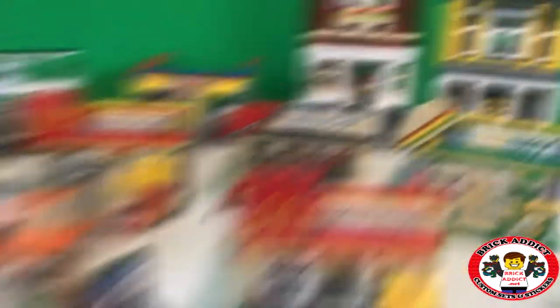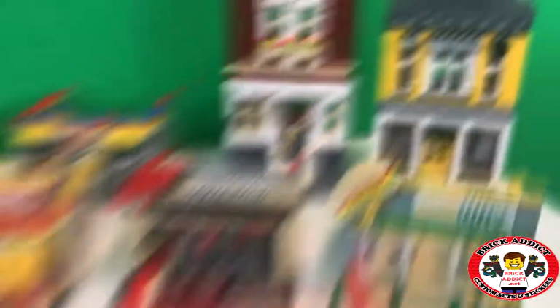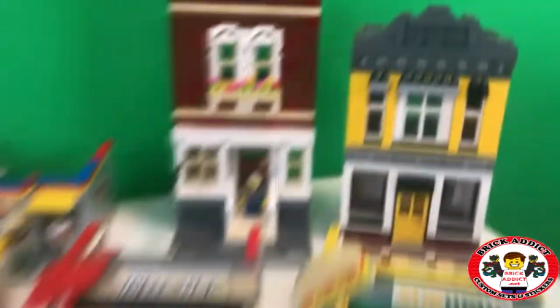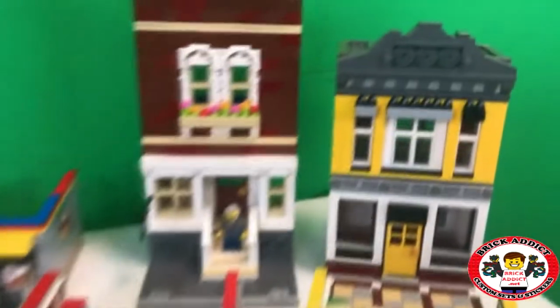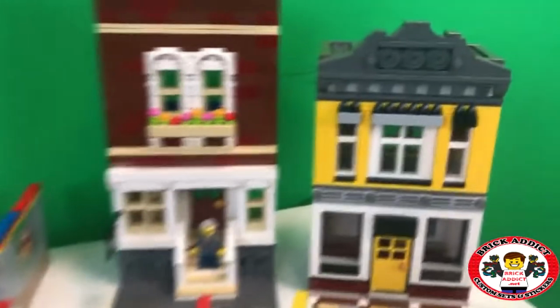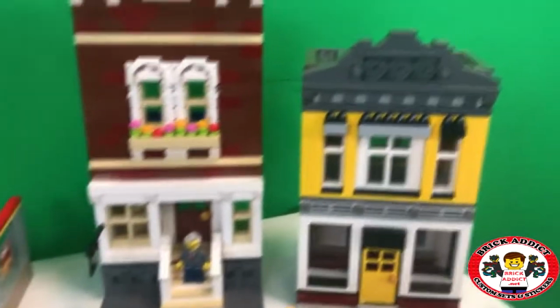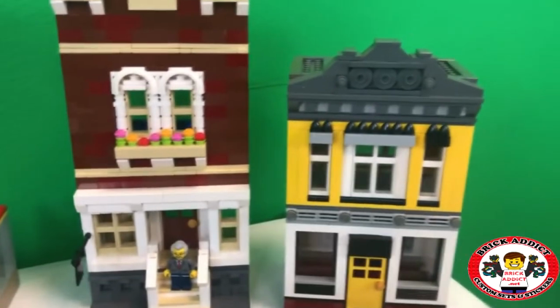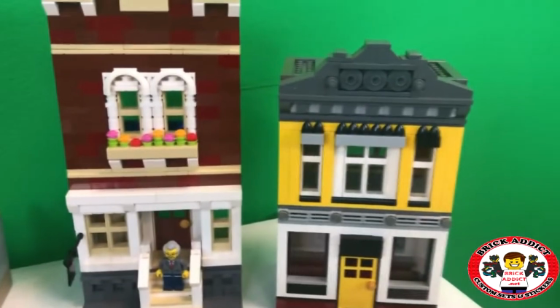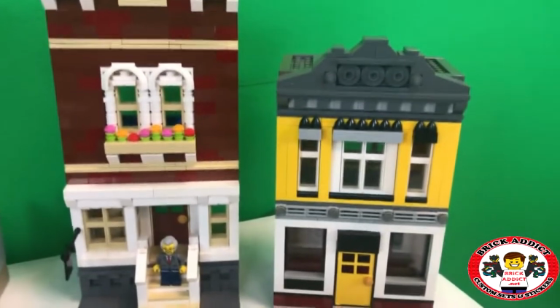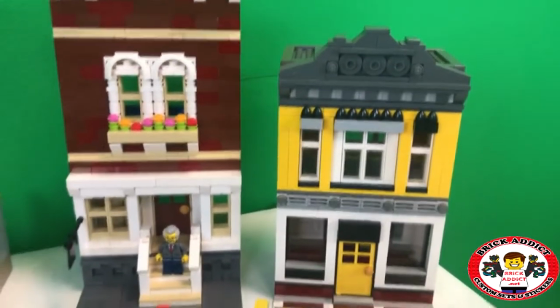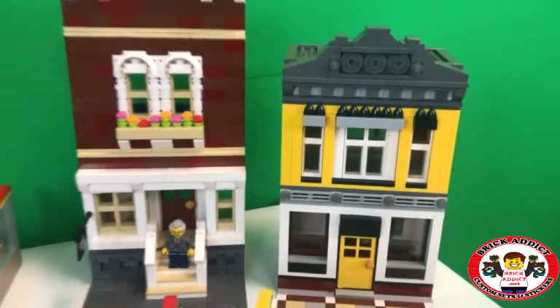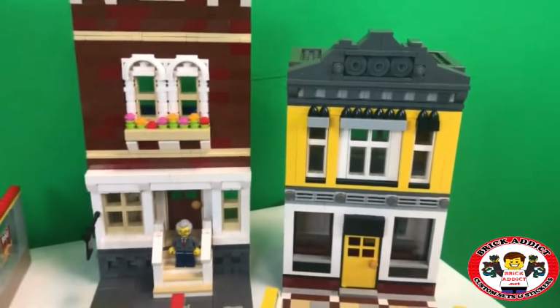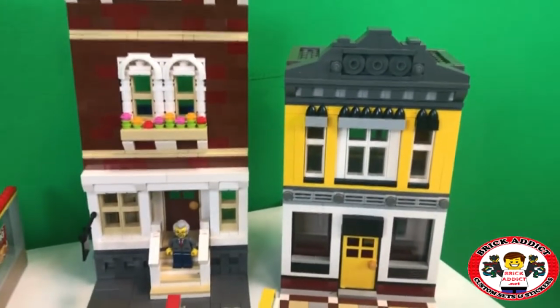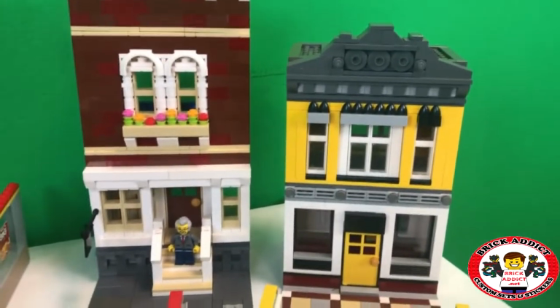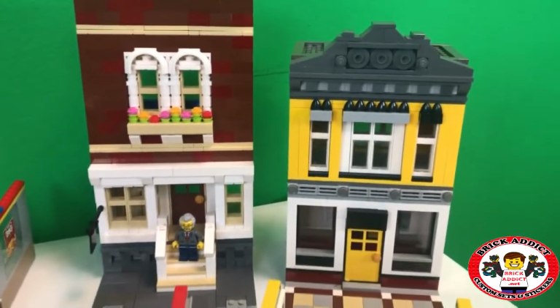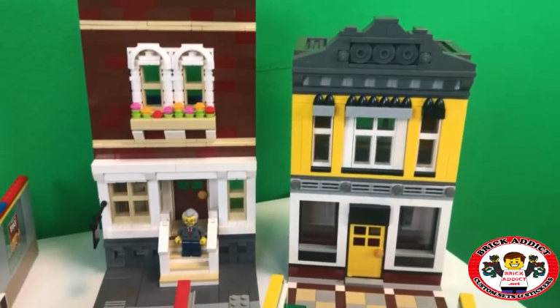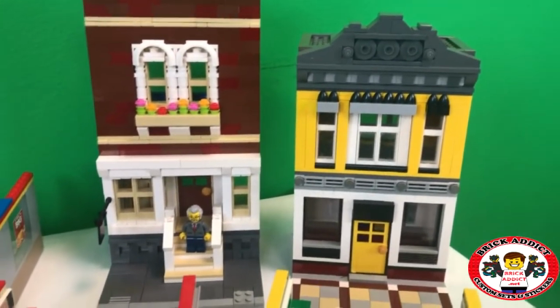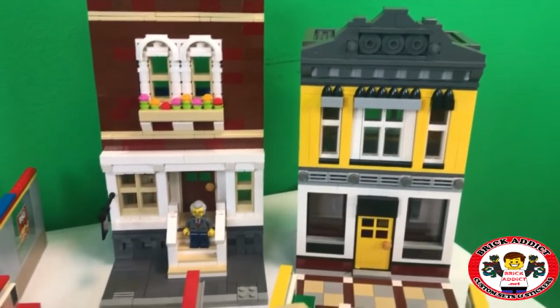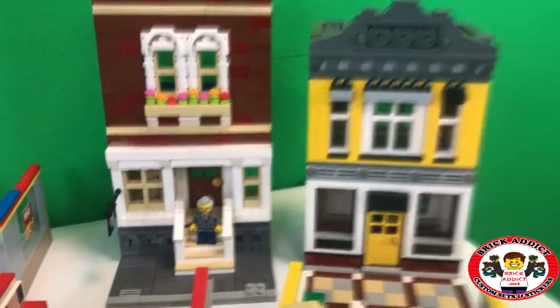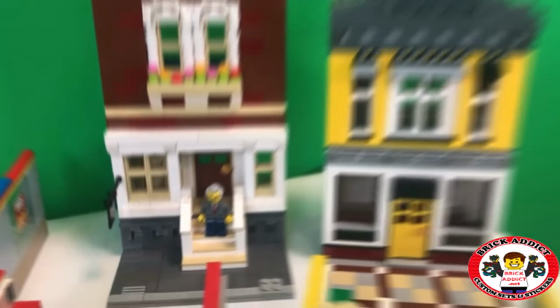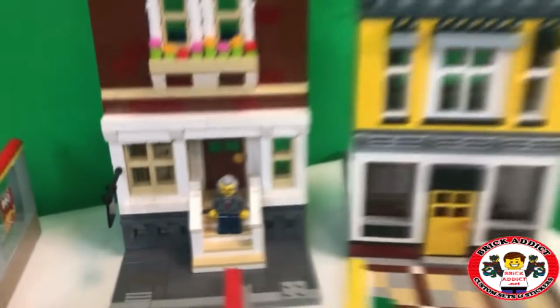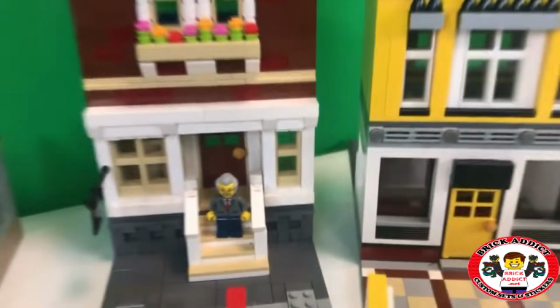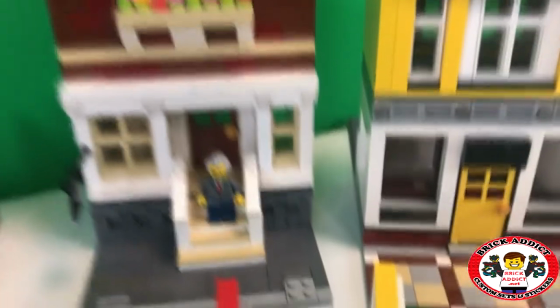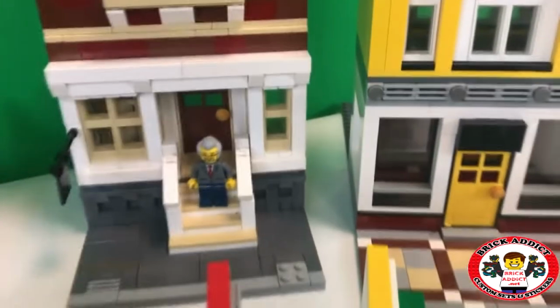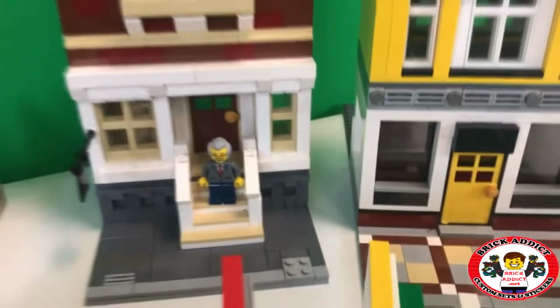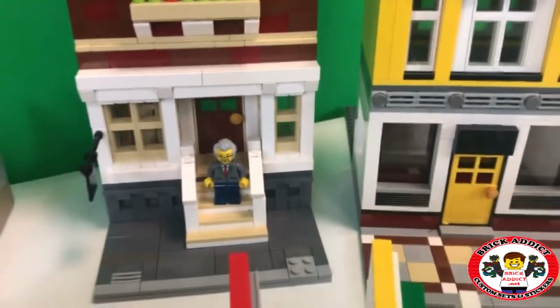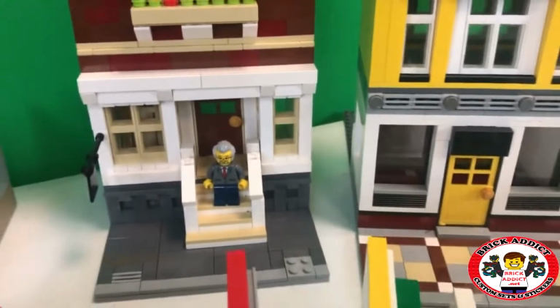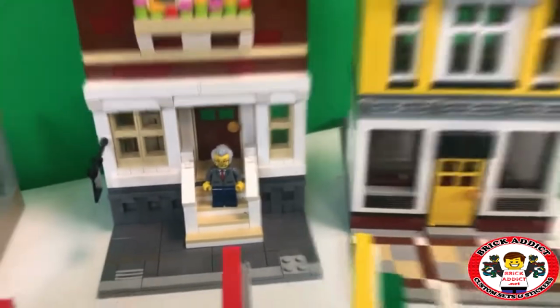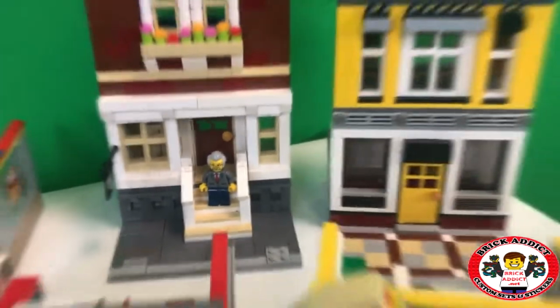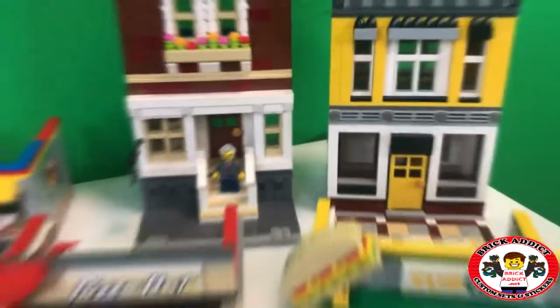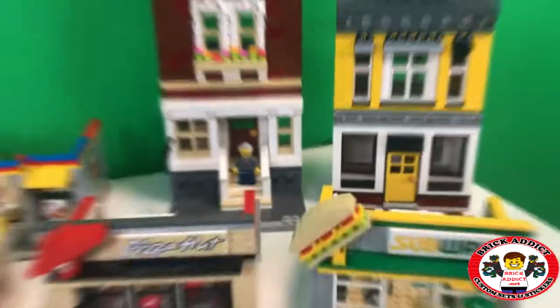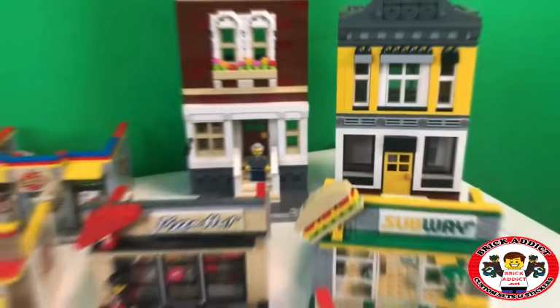And then of course a couple modulars, which we just kind of threw together so Dr. McBrick would have a place to live.